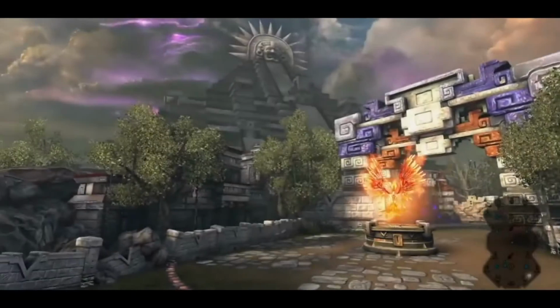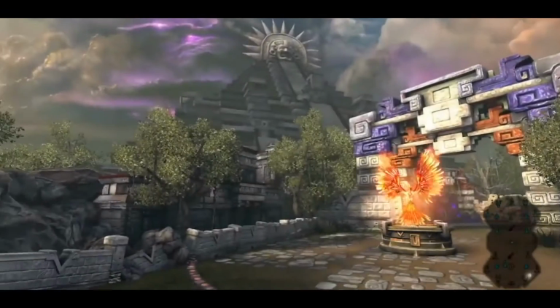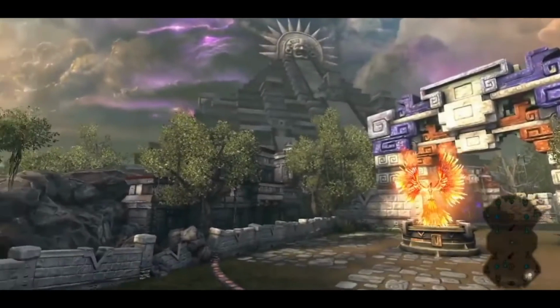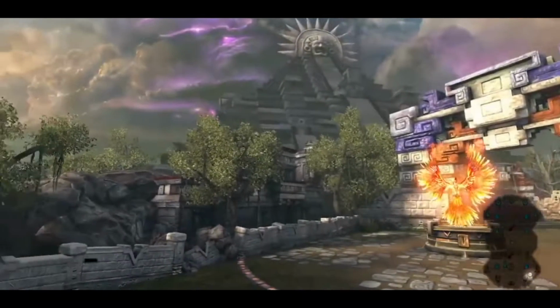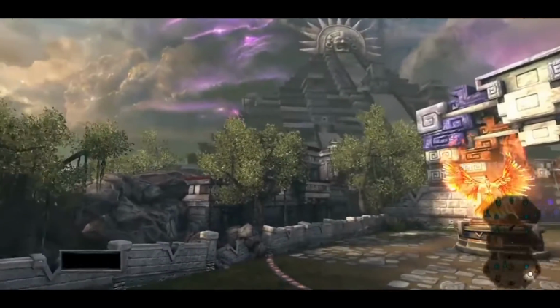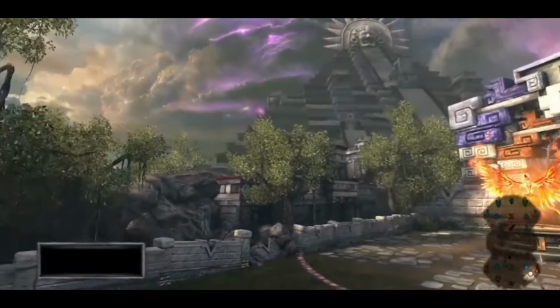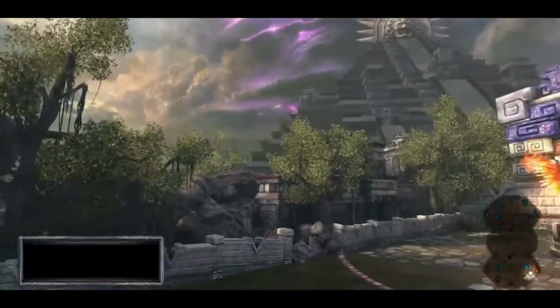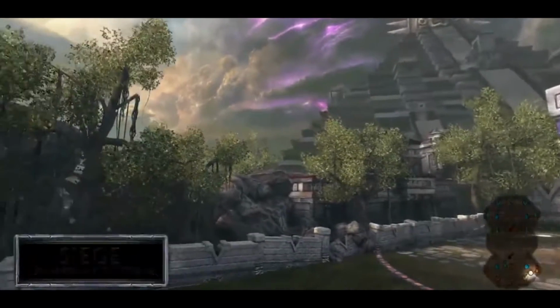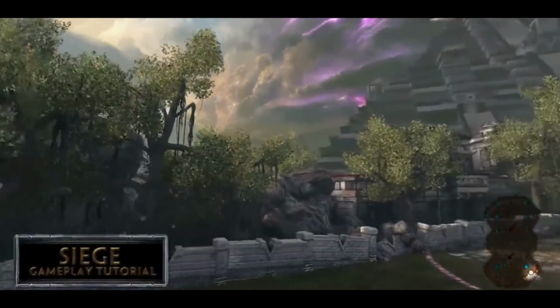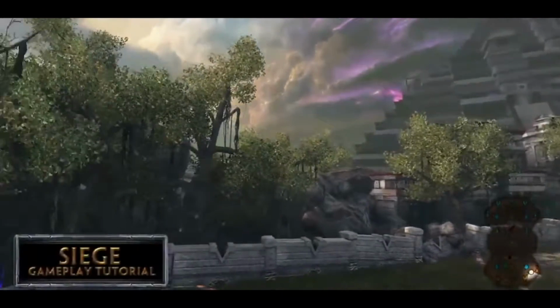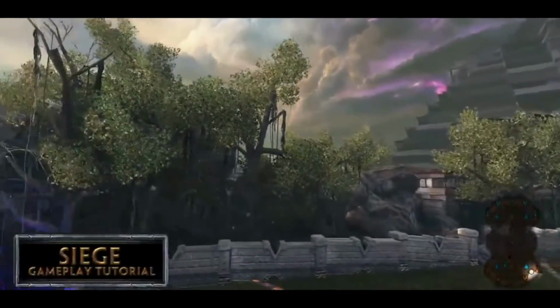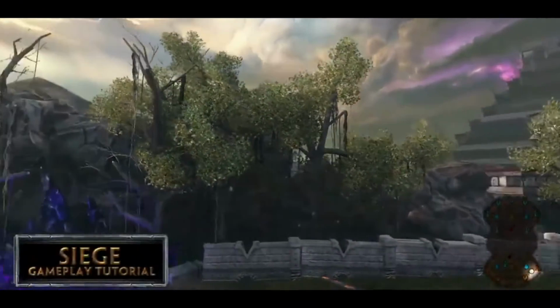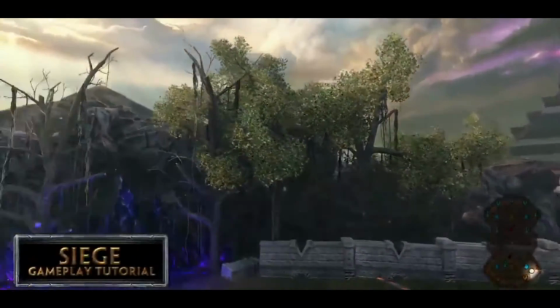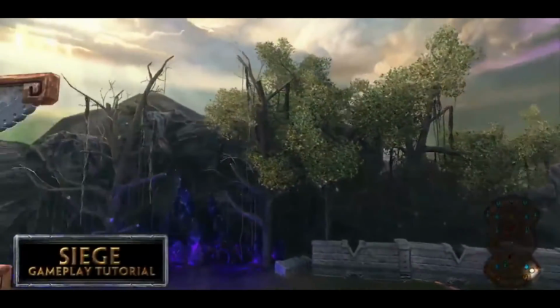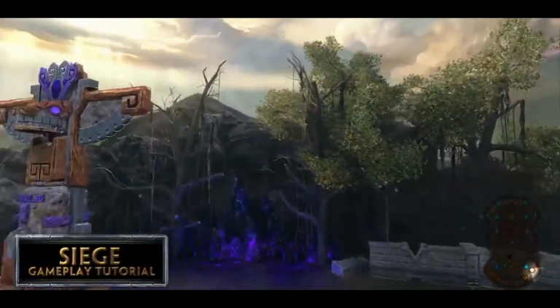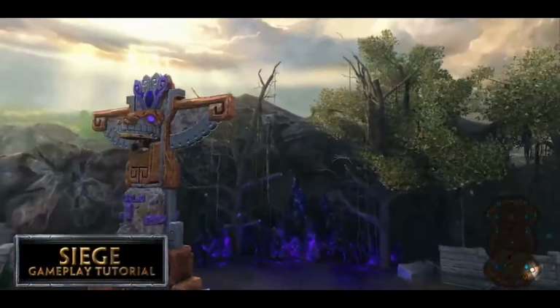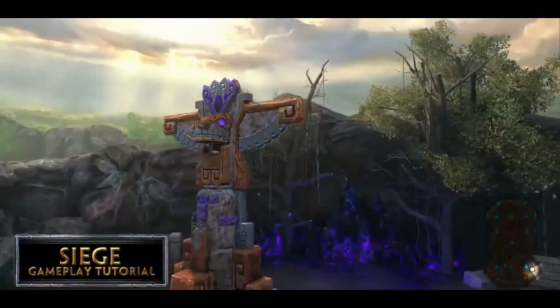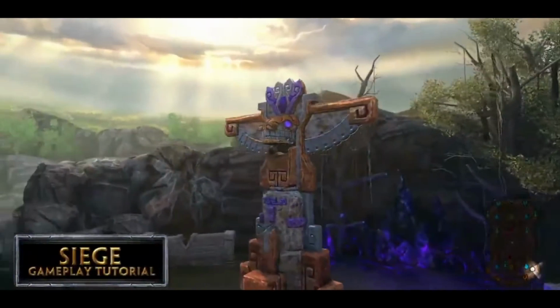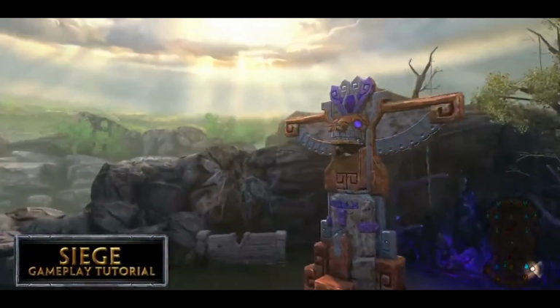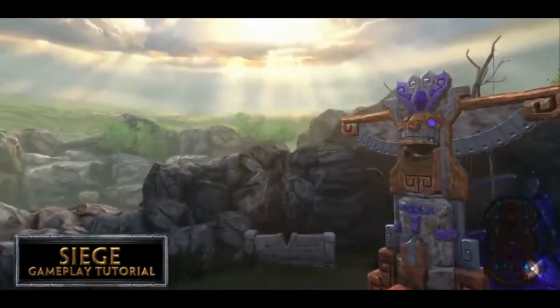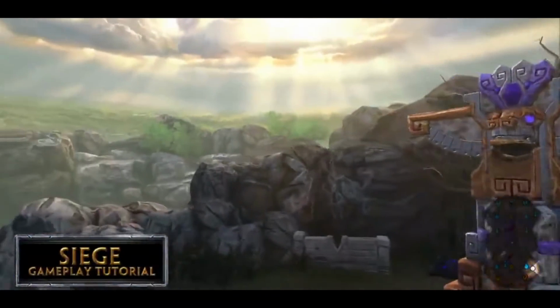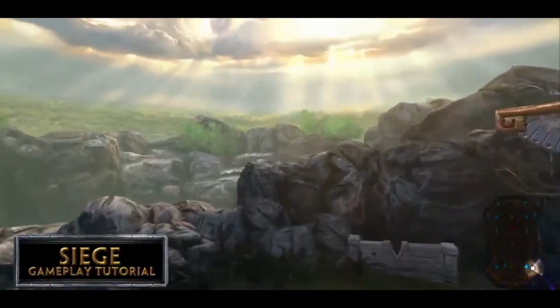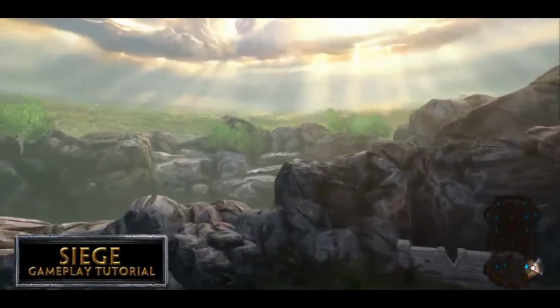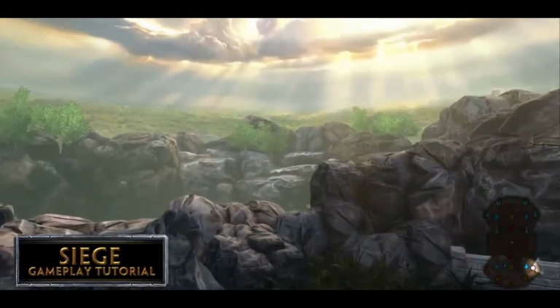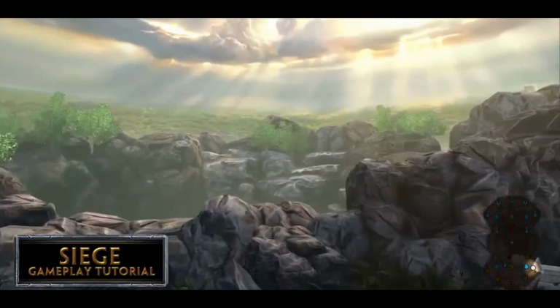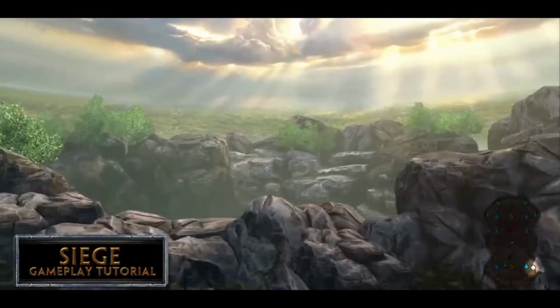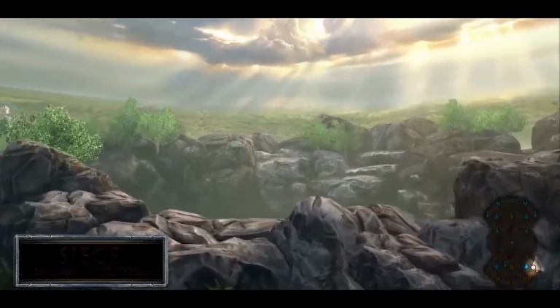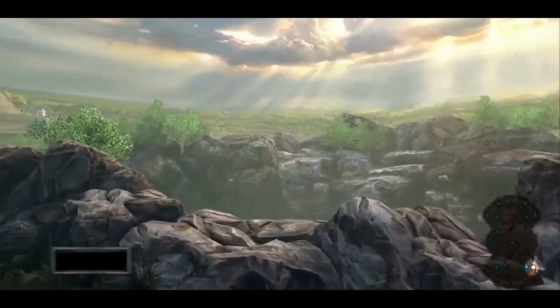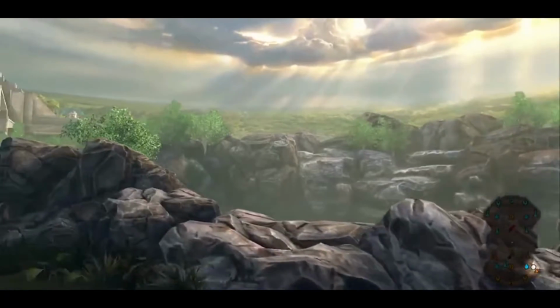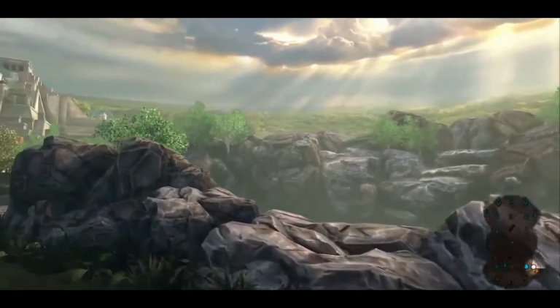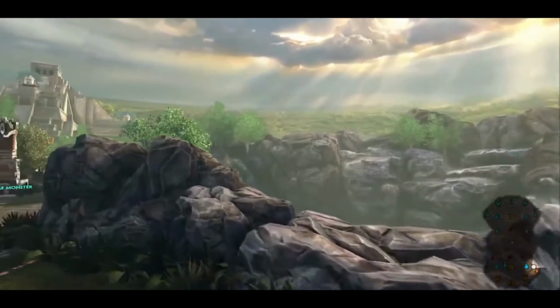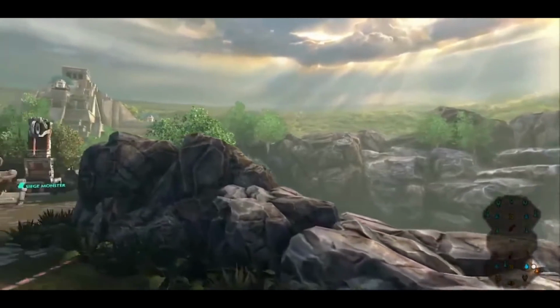Siege is a two-lane conquest style map with standard towers, phoenixes, and titans as final objectives.